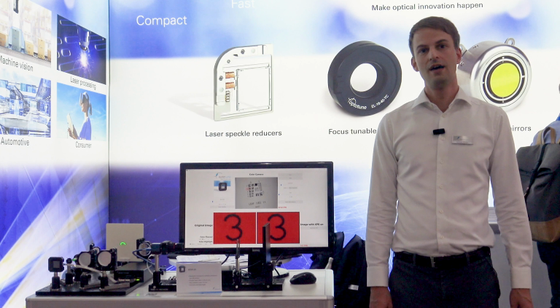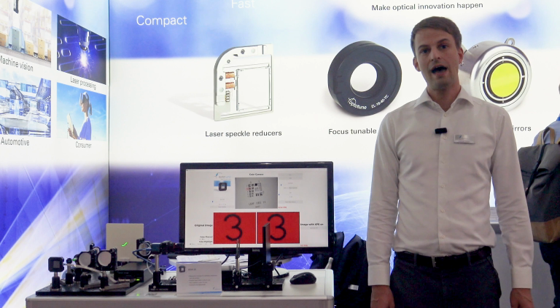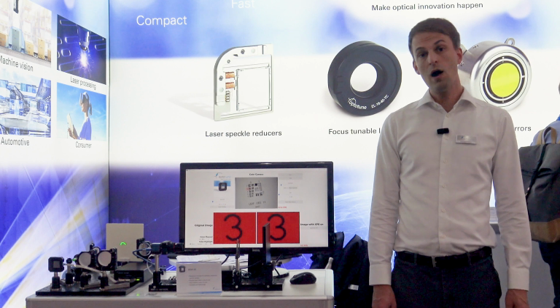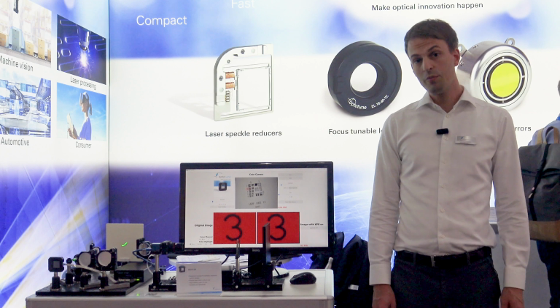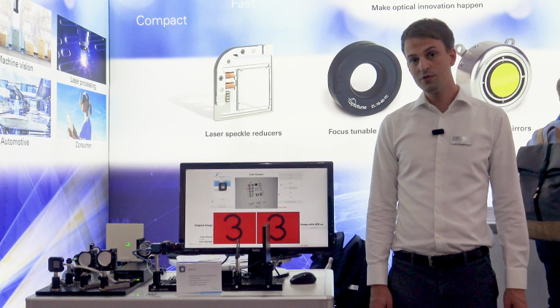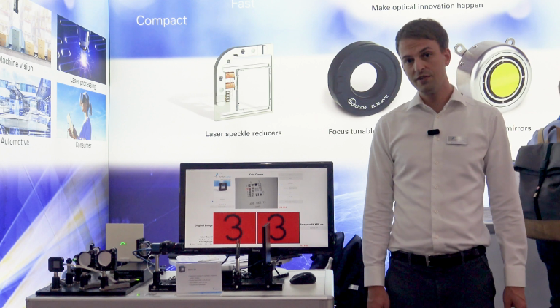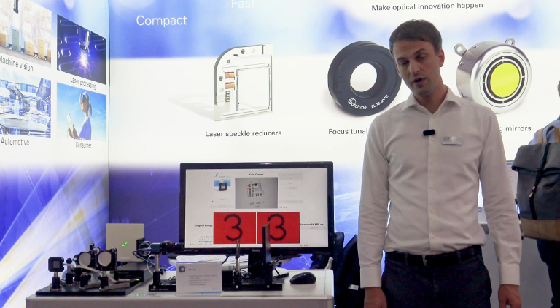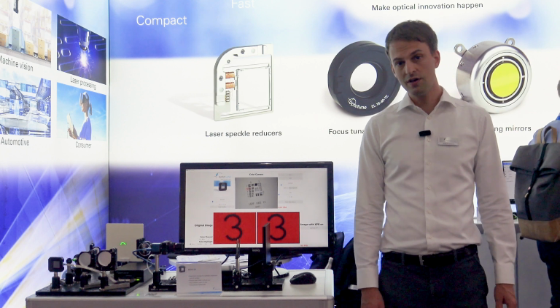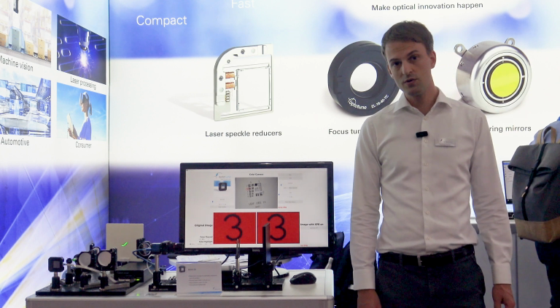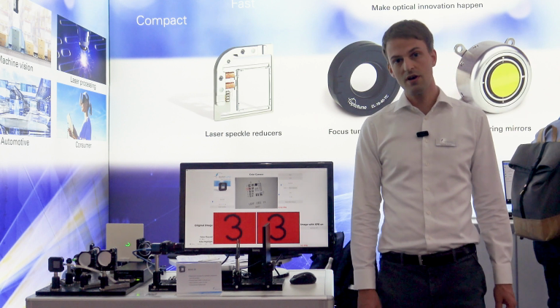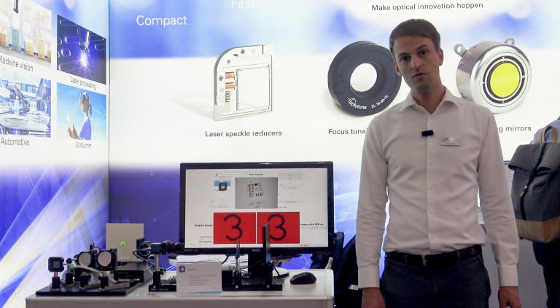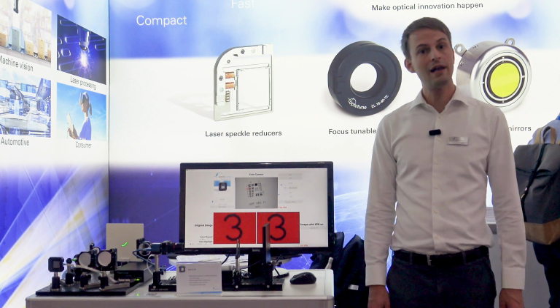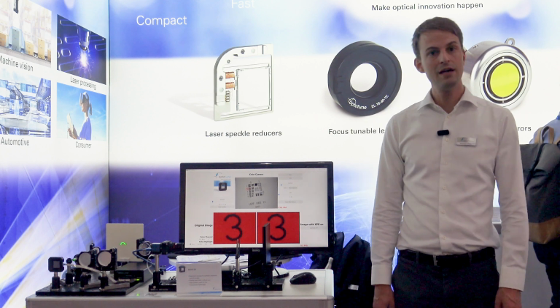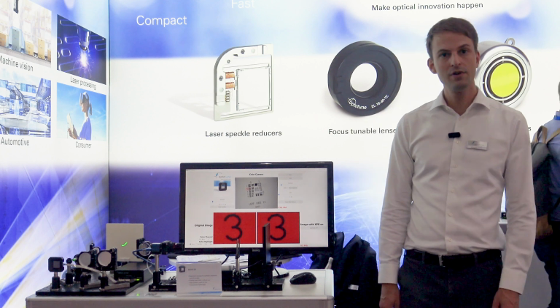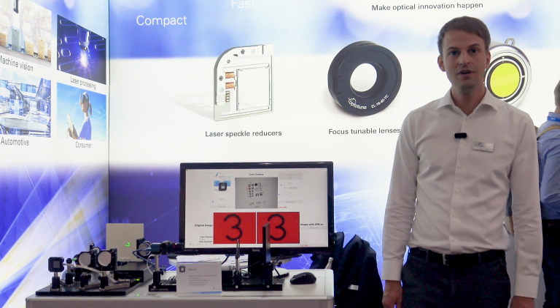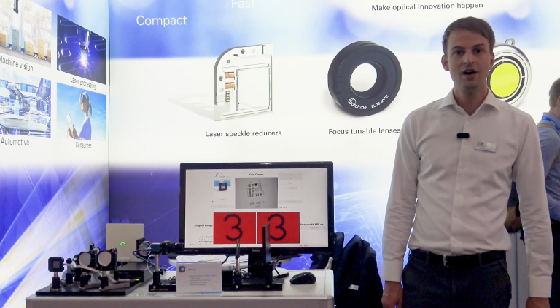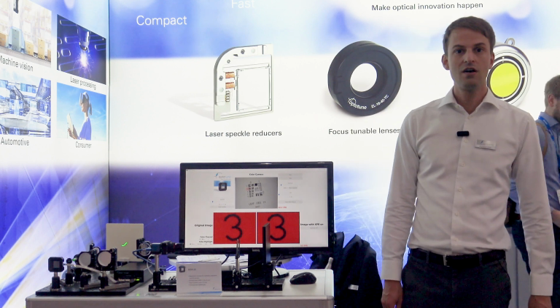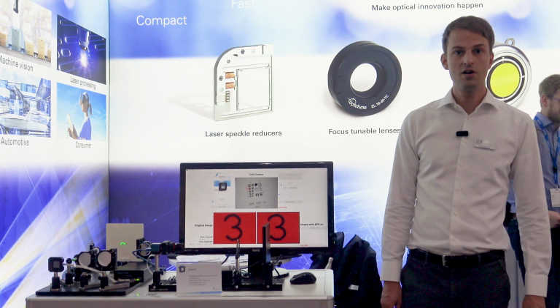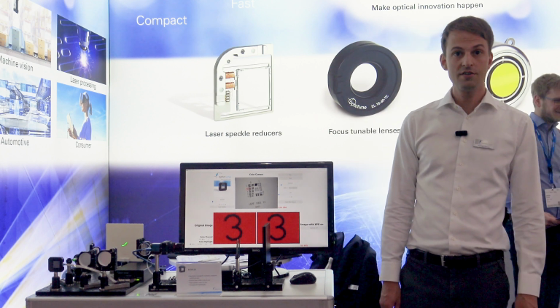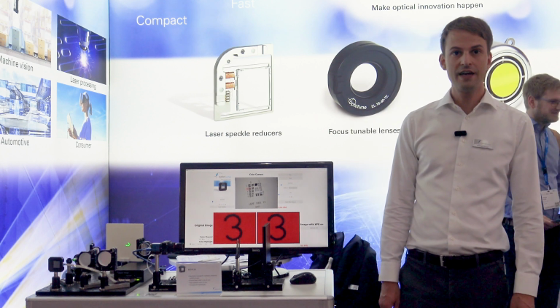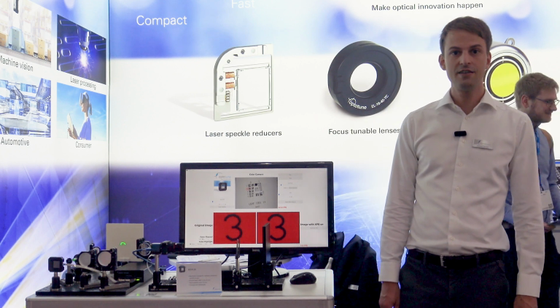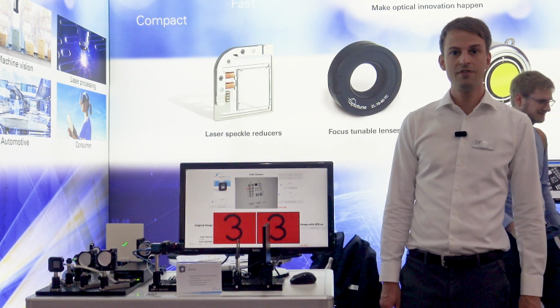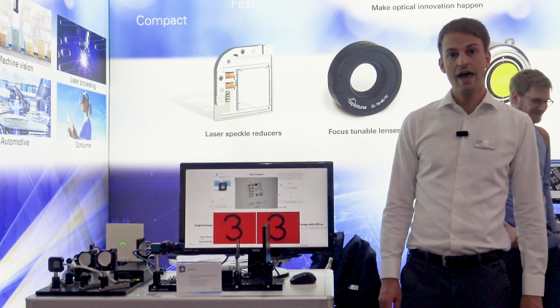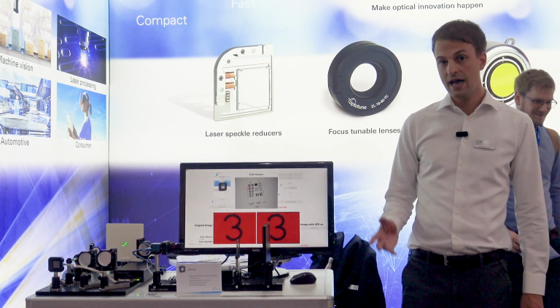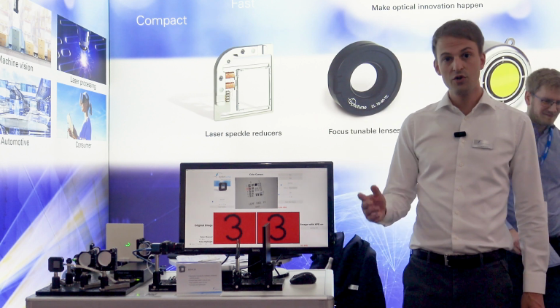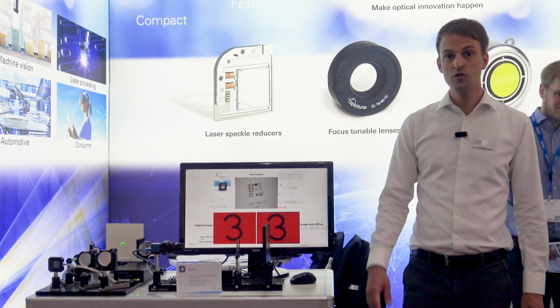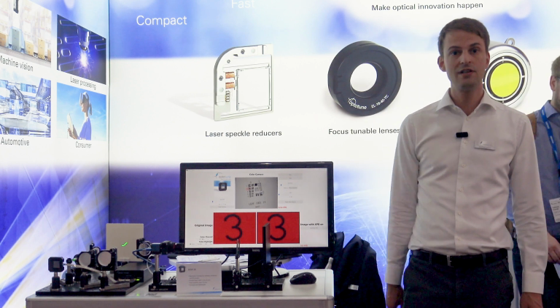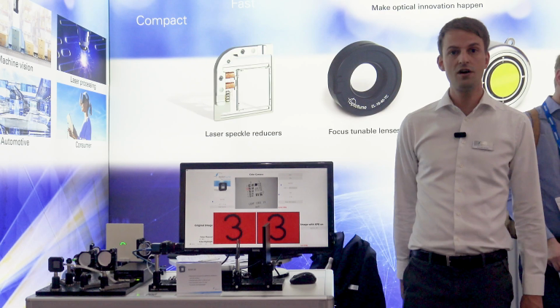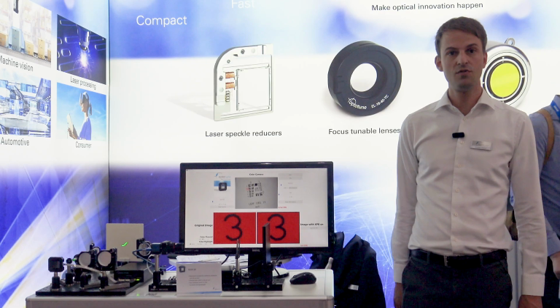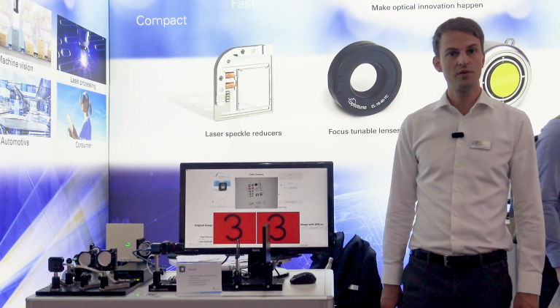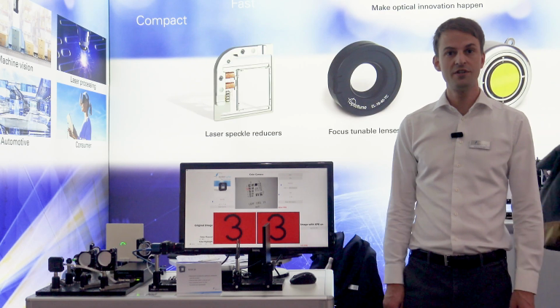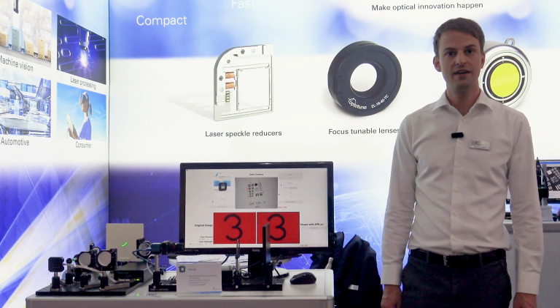Our beam shifting windows are reliable, cost effective and produced in large volumes today.